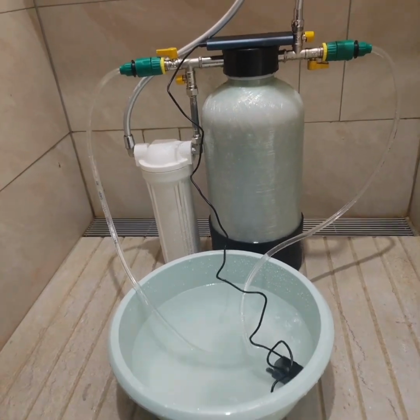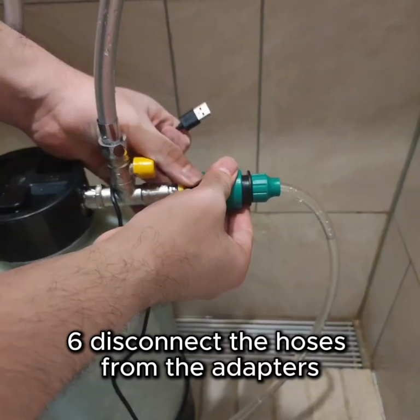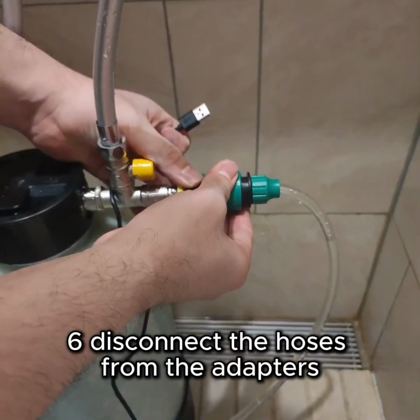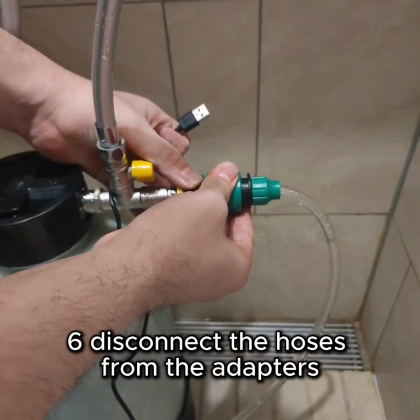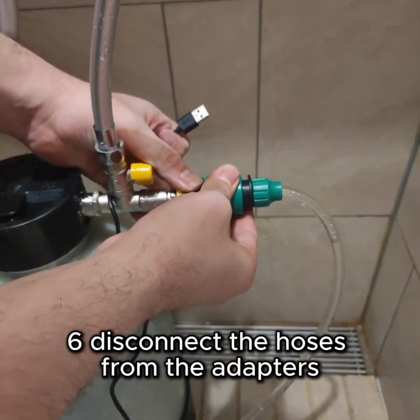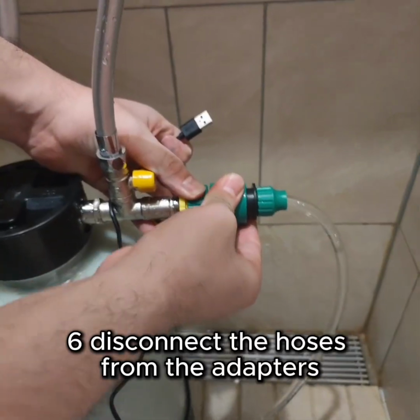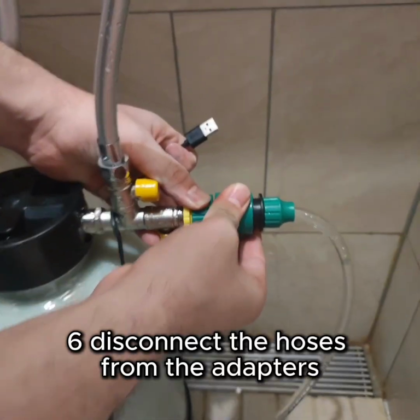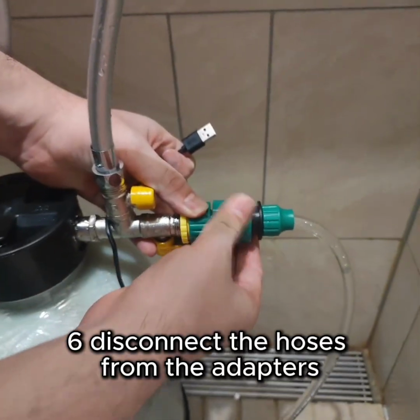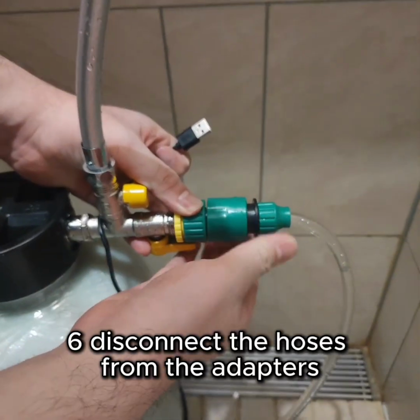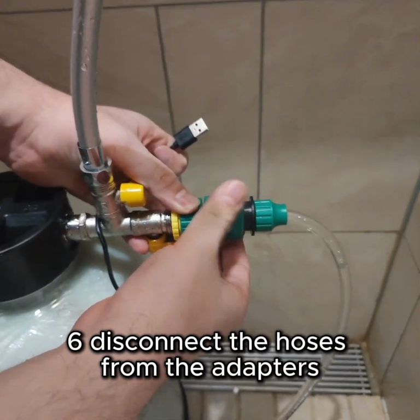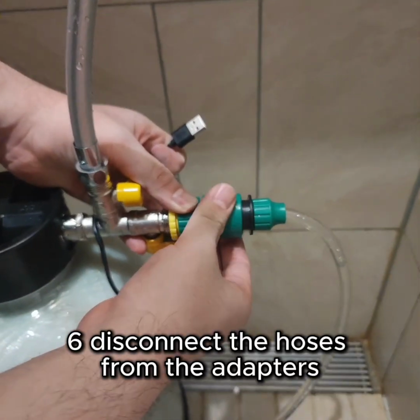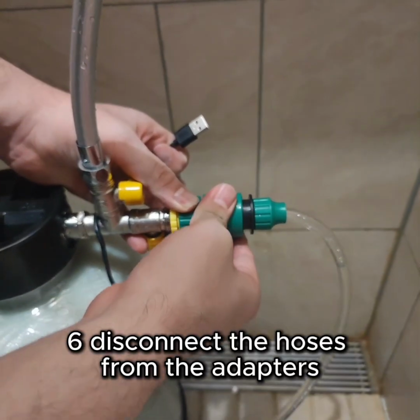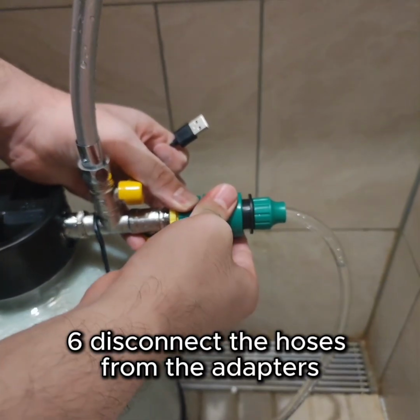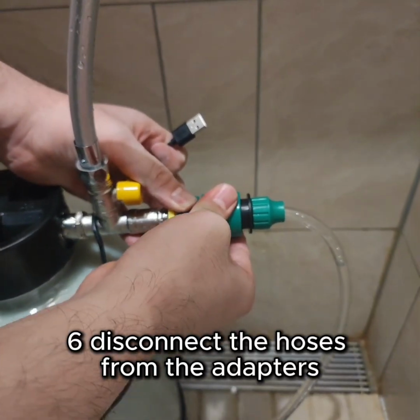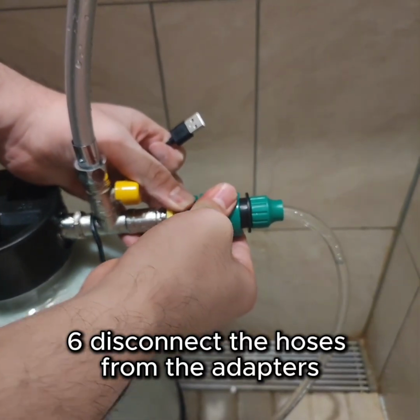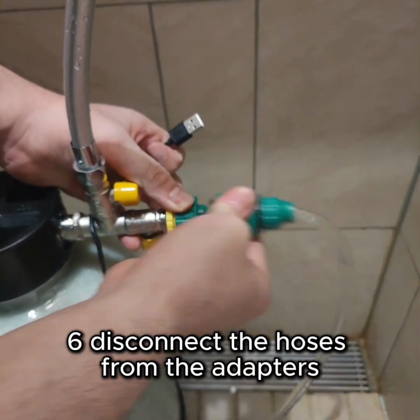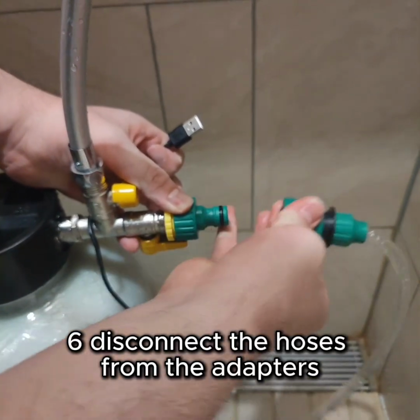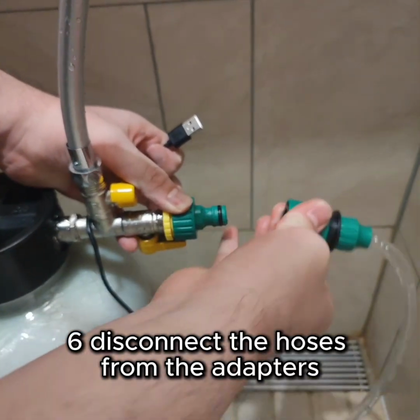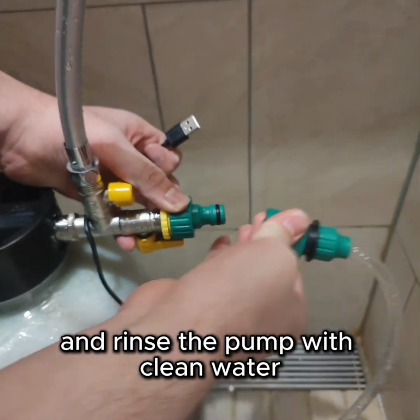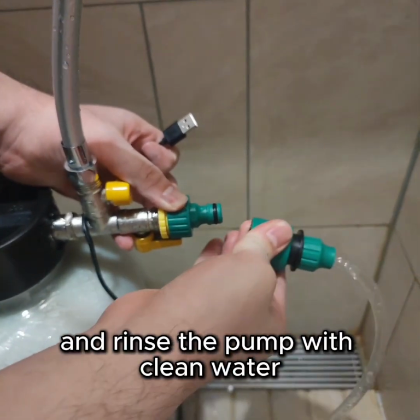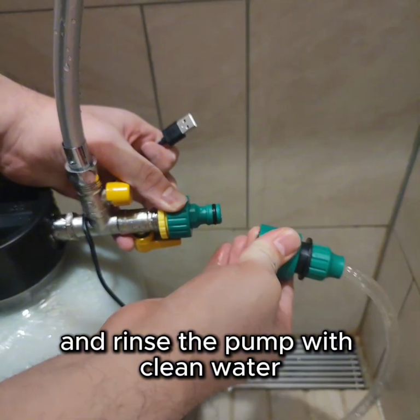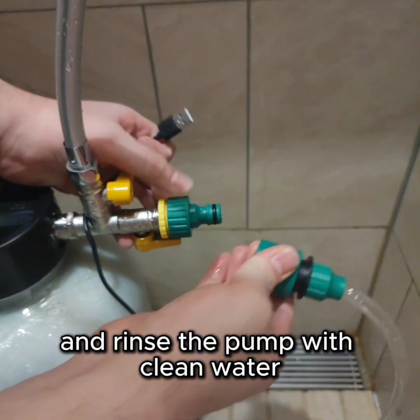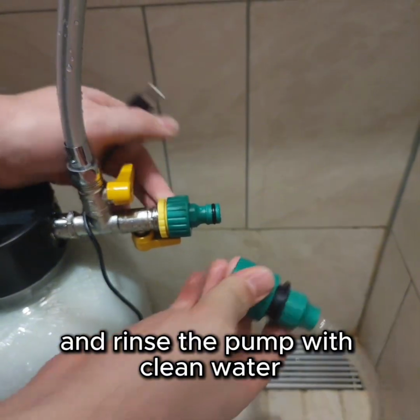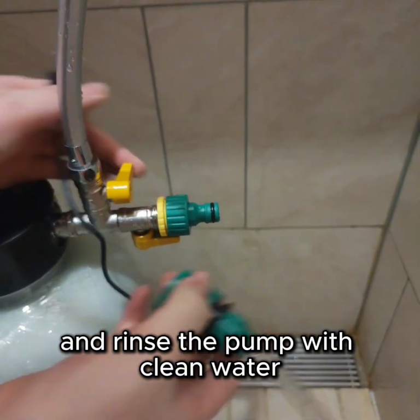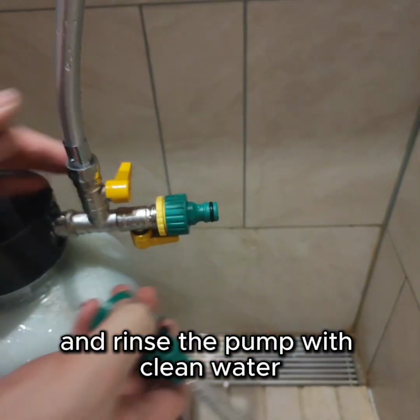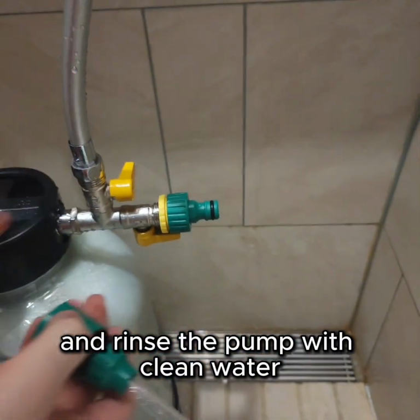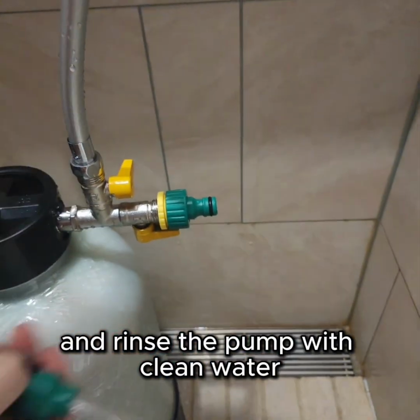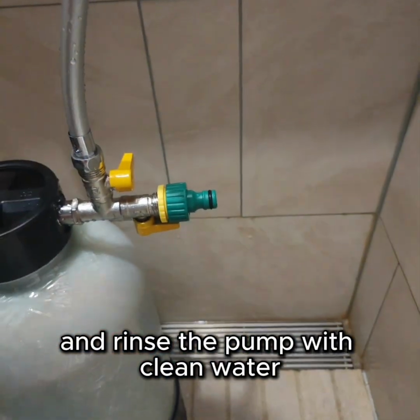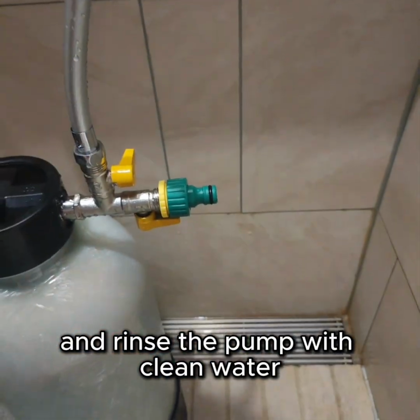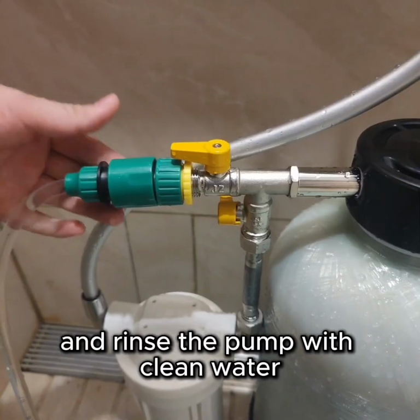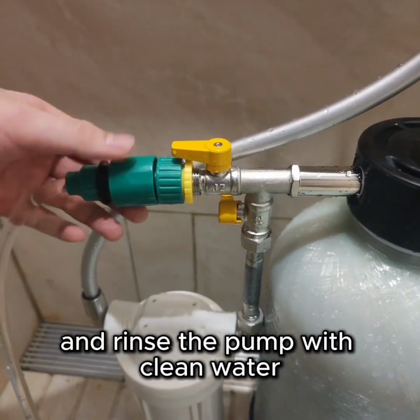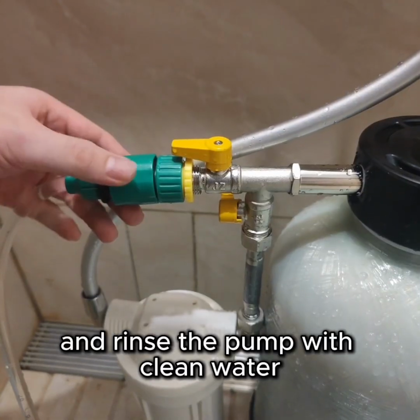Step 6. Disconnect the hoses from the adapters and rinse the pump with clean water.